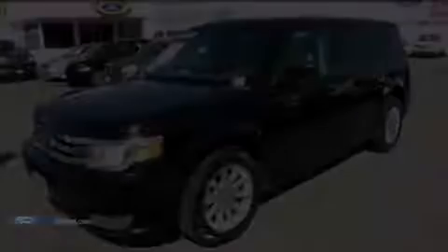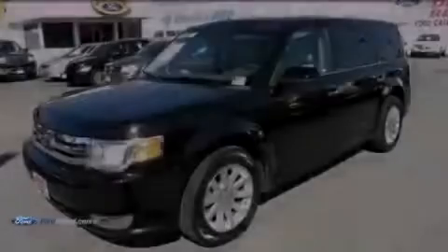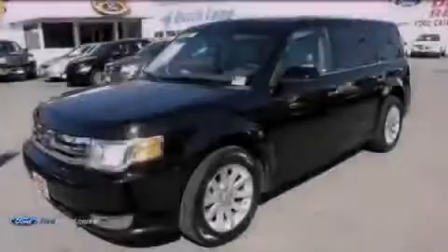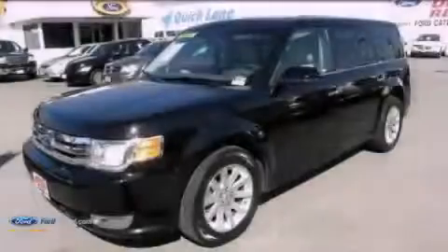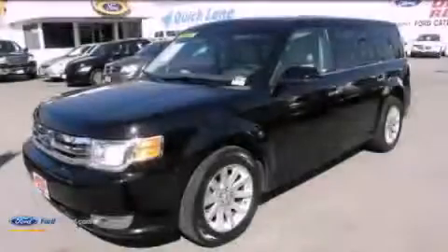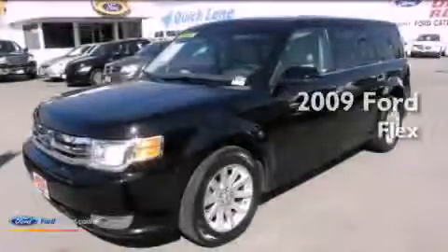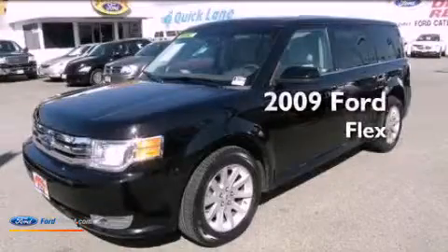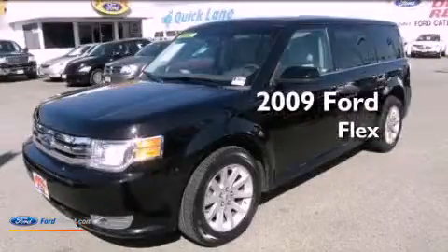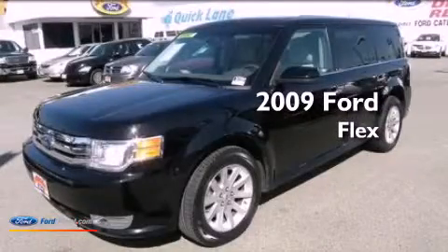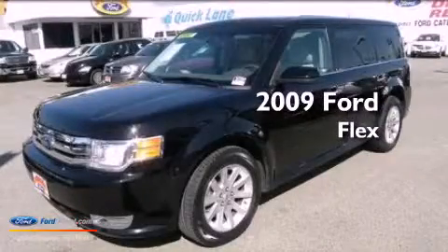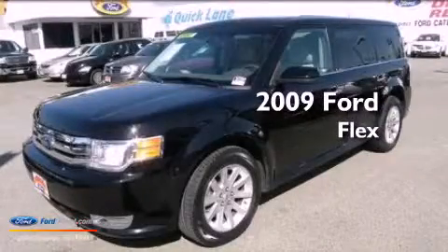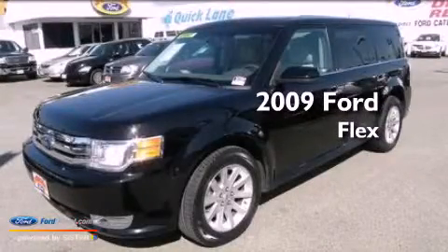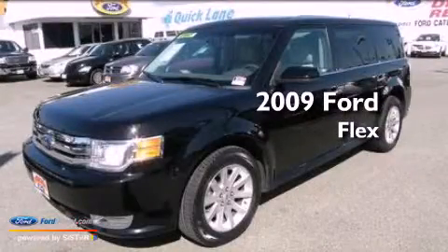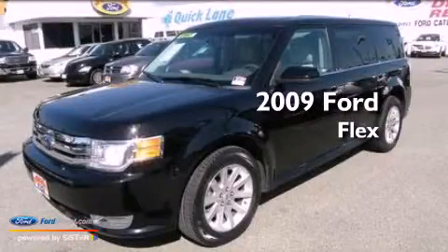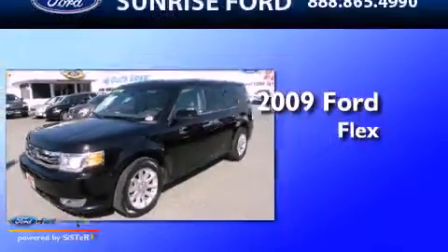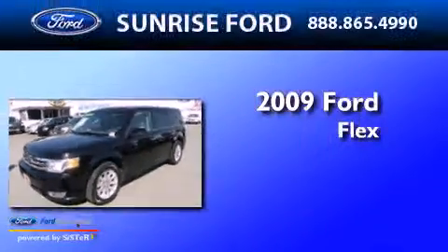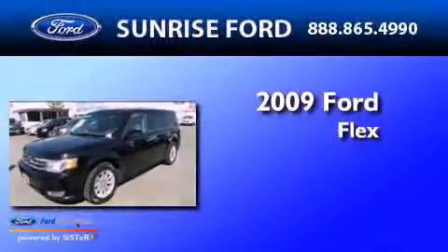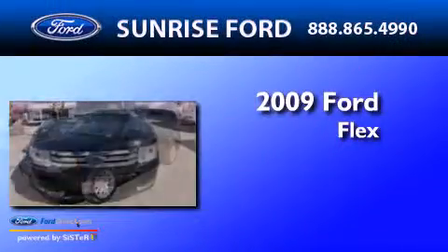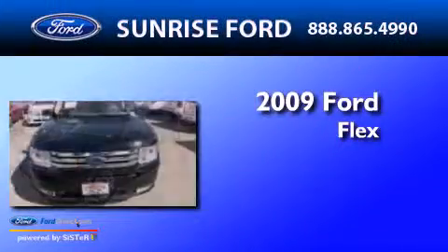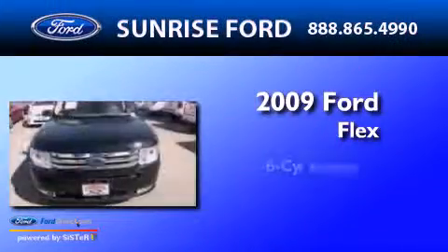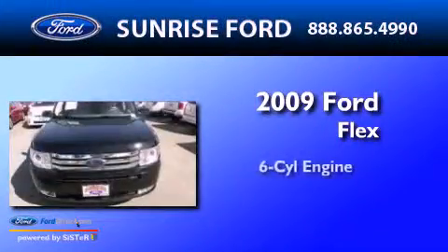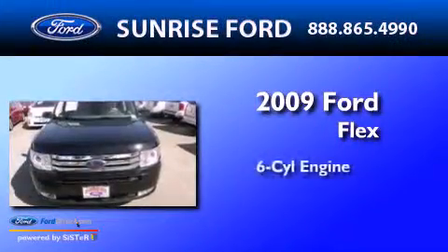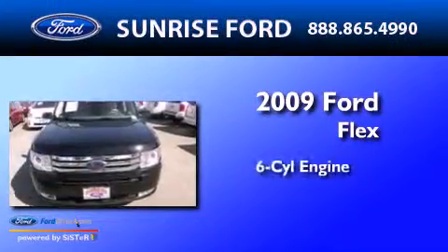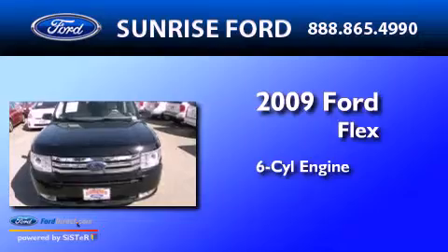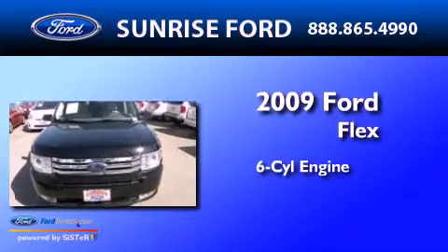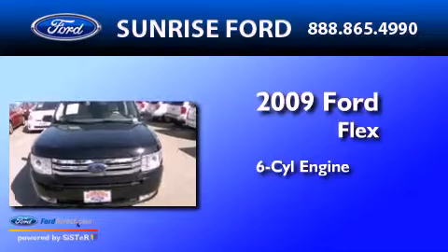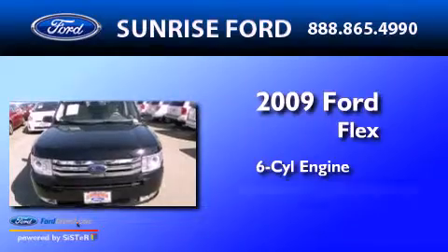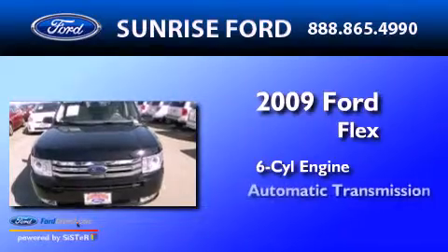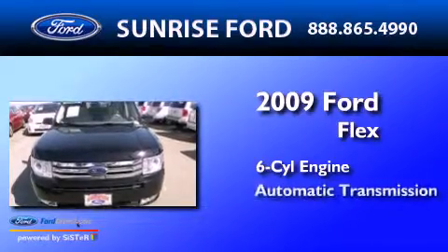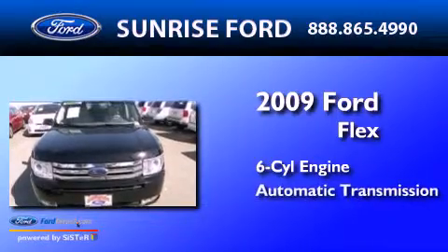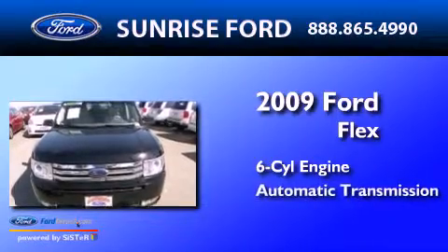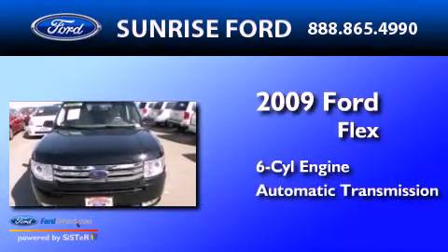This is a 2009 Ford Flex. It has a six-cylinder engine and an automatic transmission.